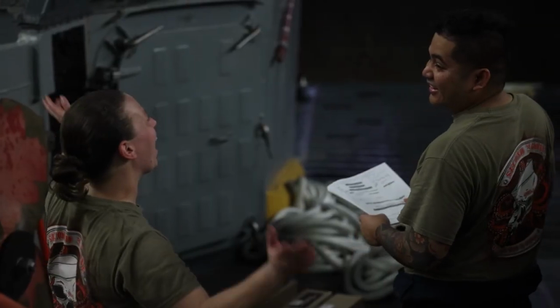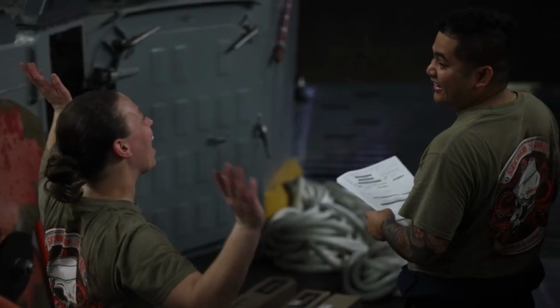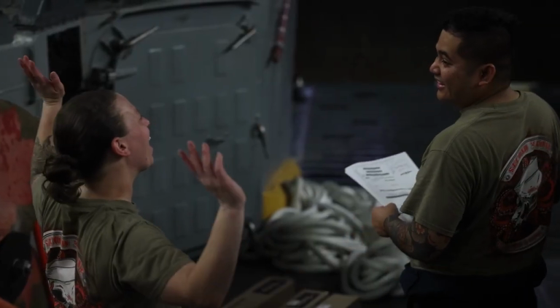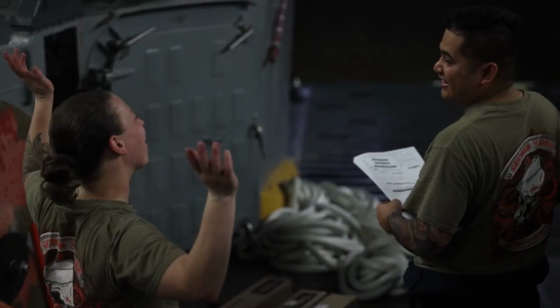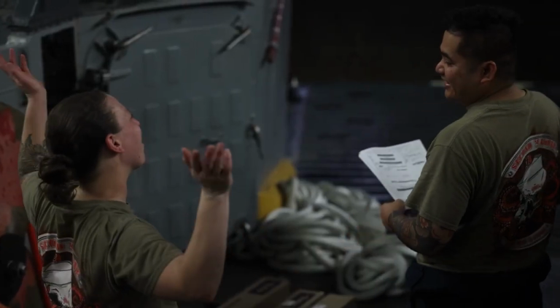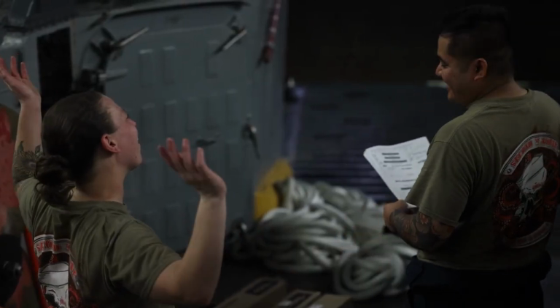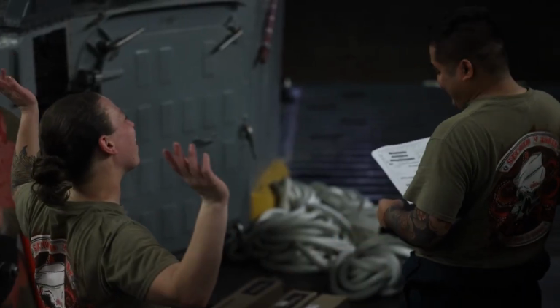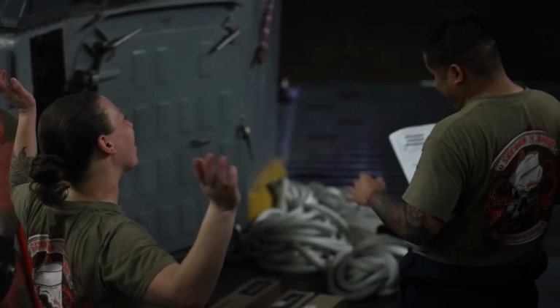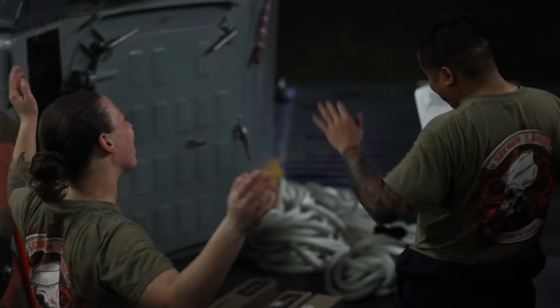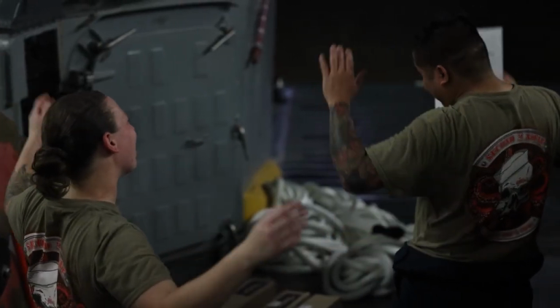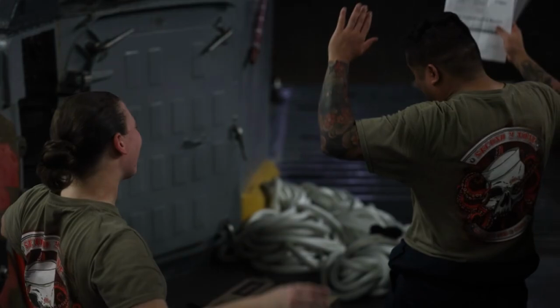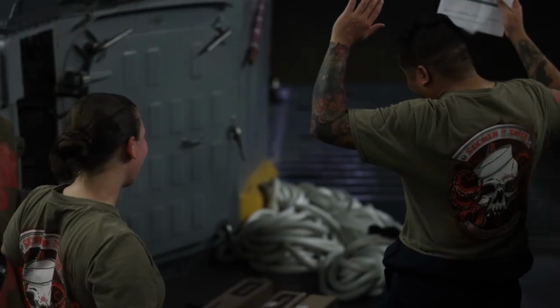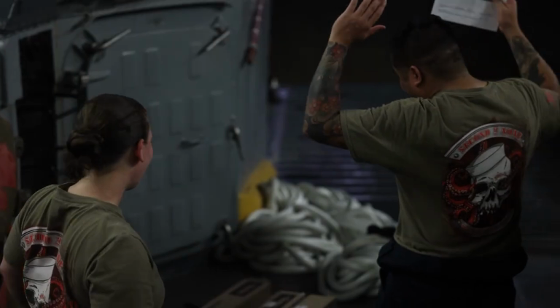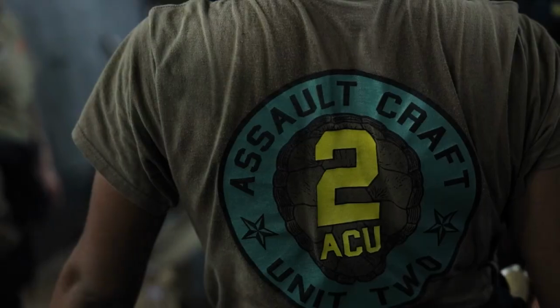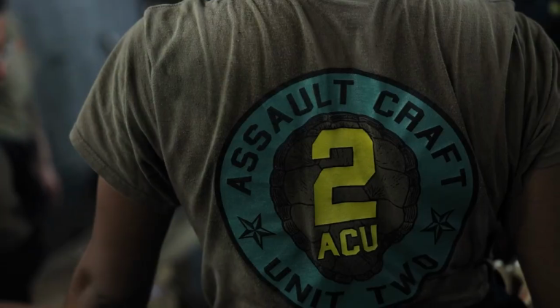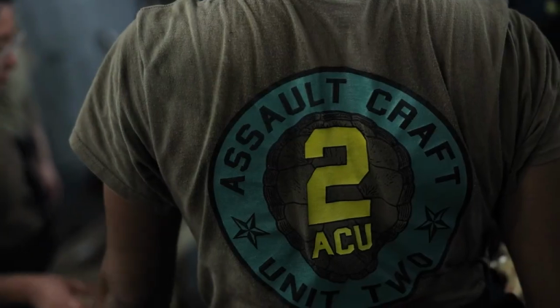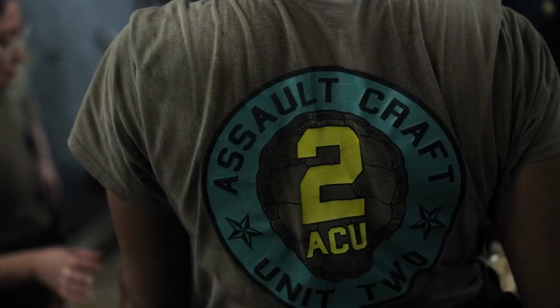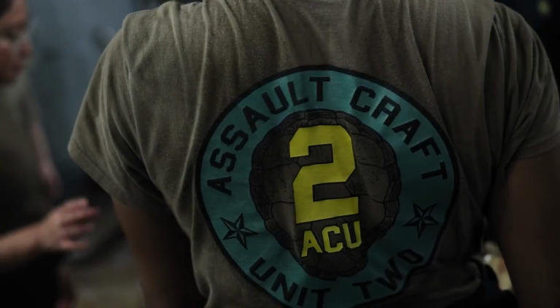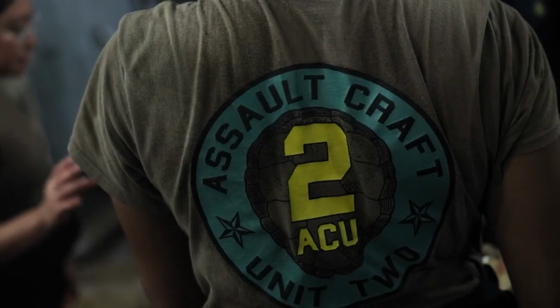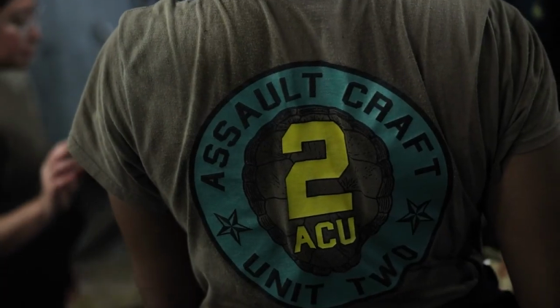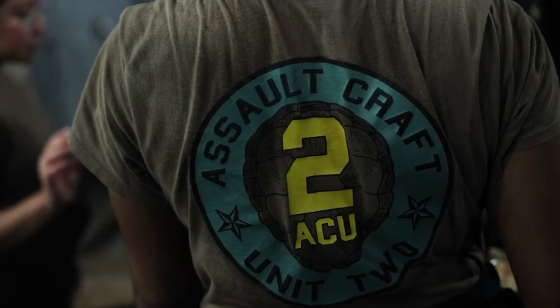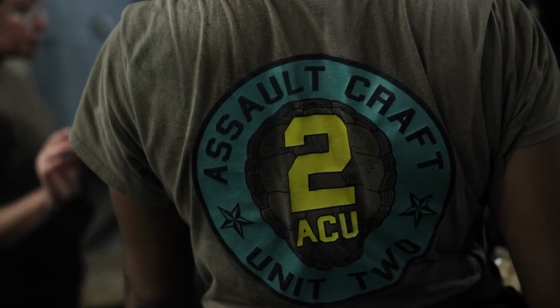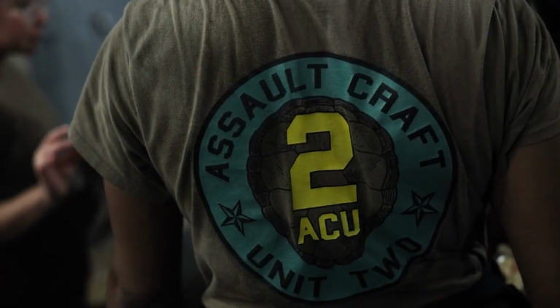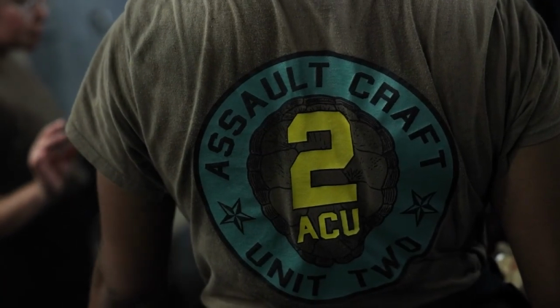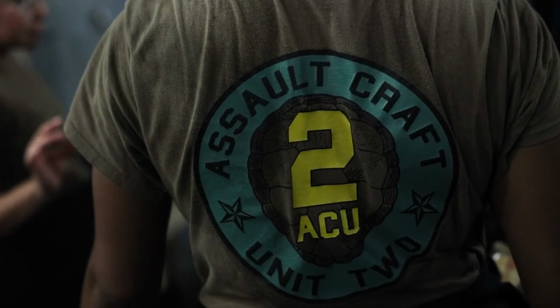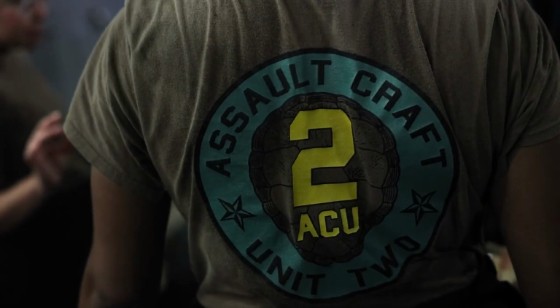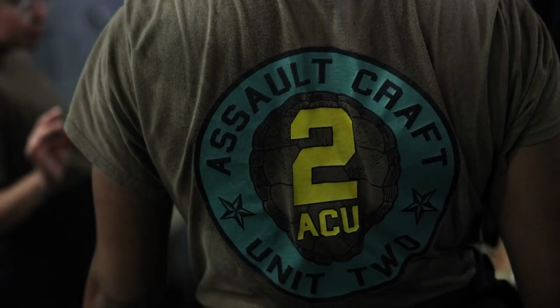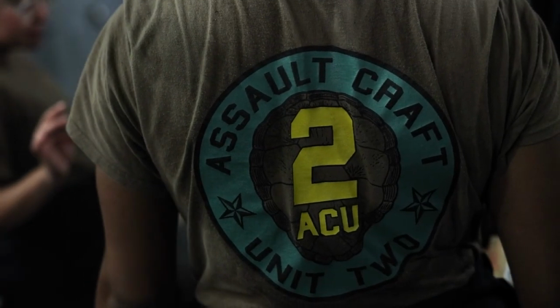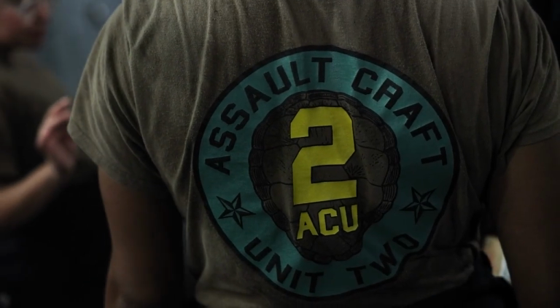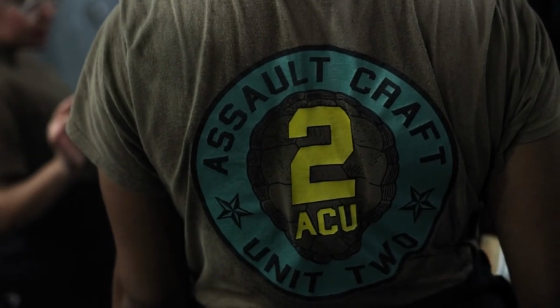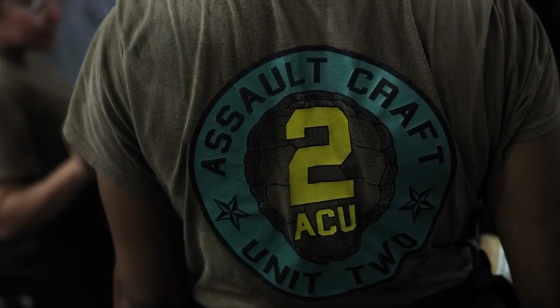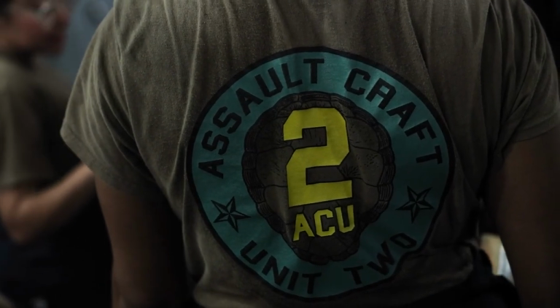I love family and I treat my sailors as family, because without them, this craft isn't going to work.